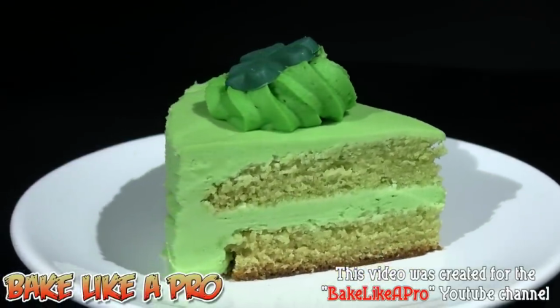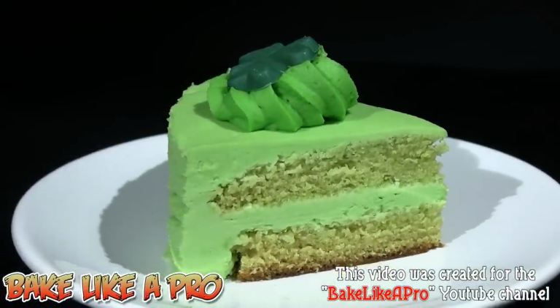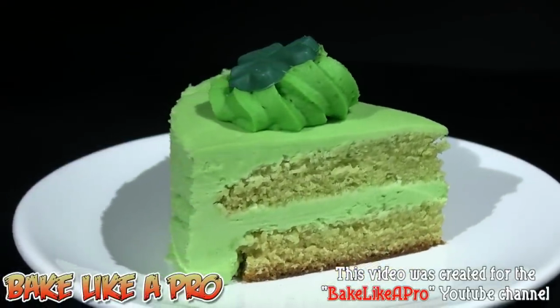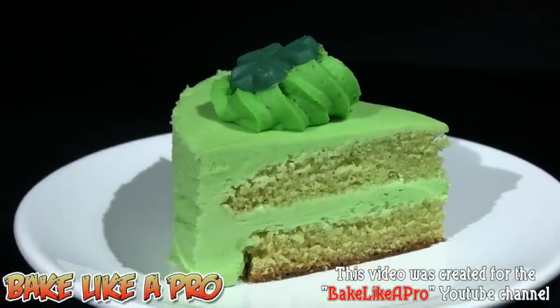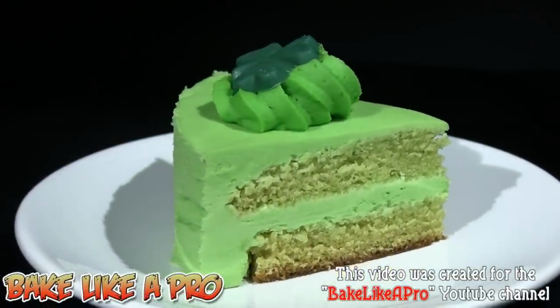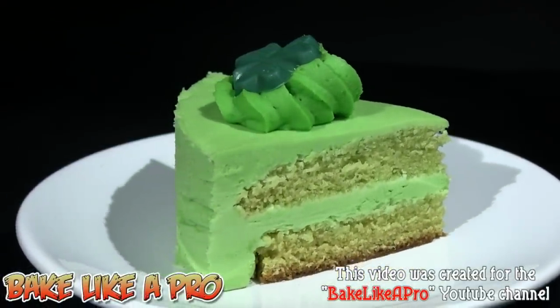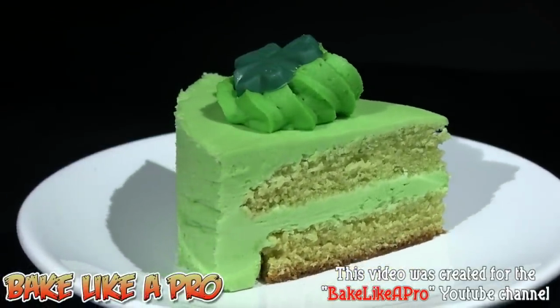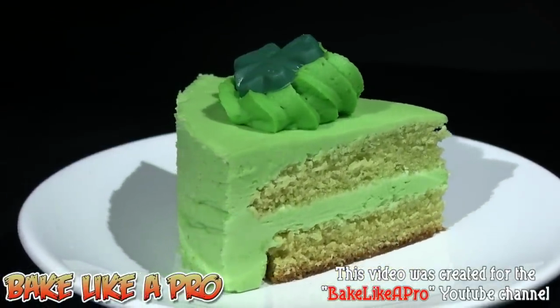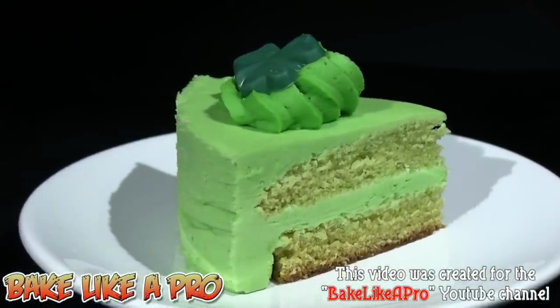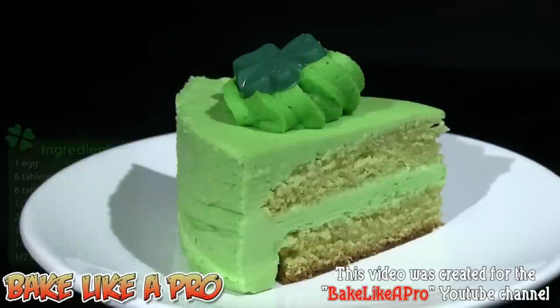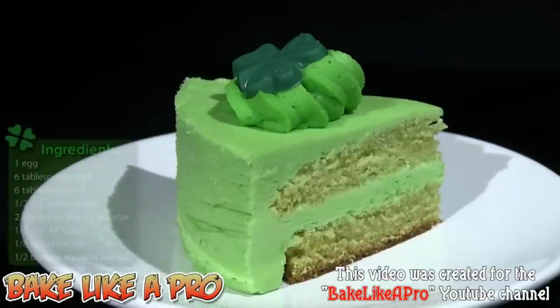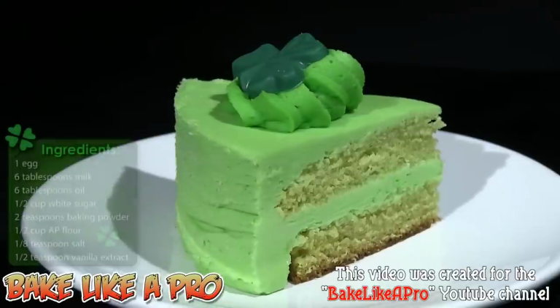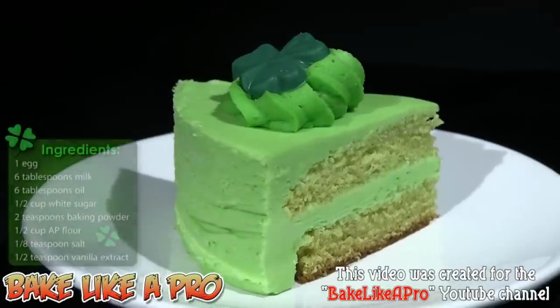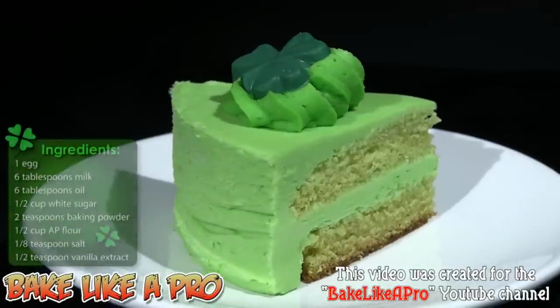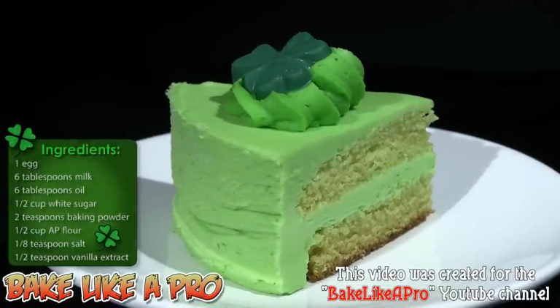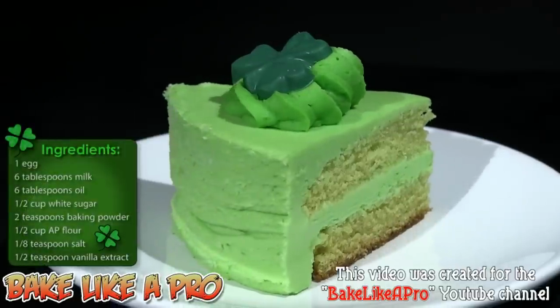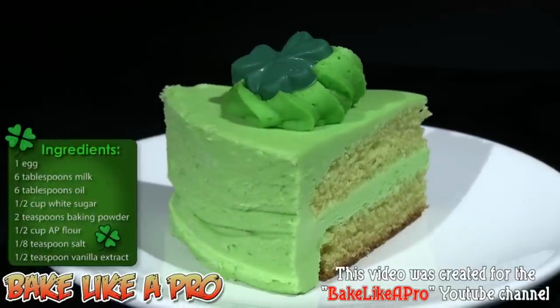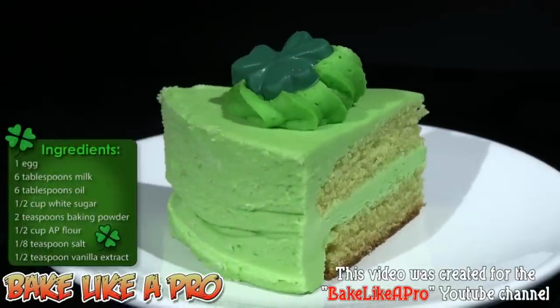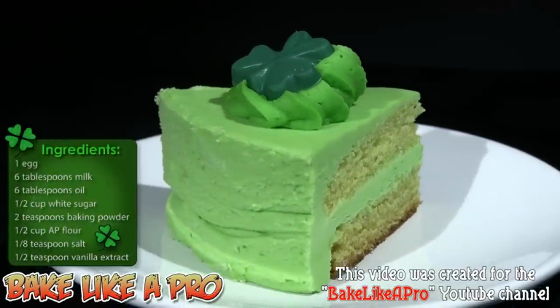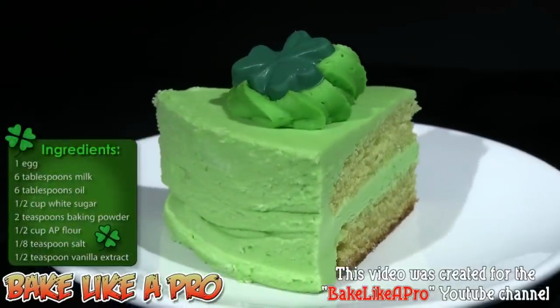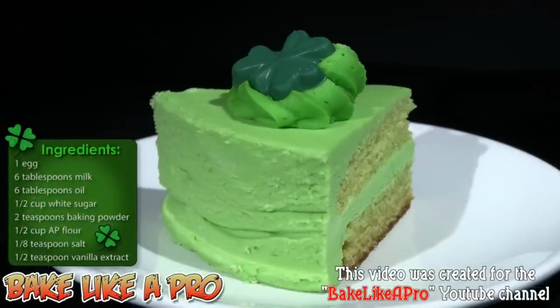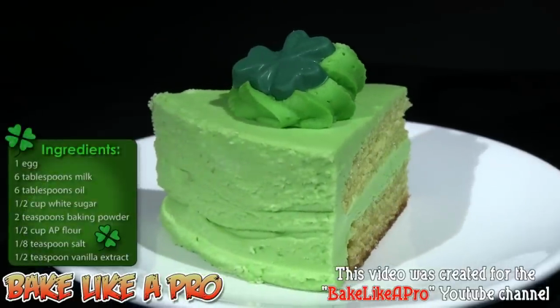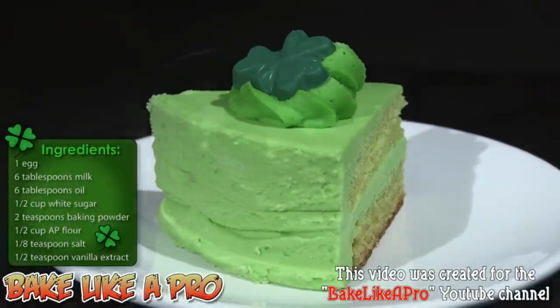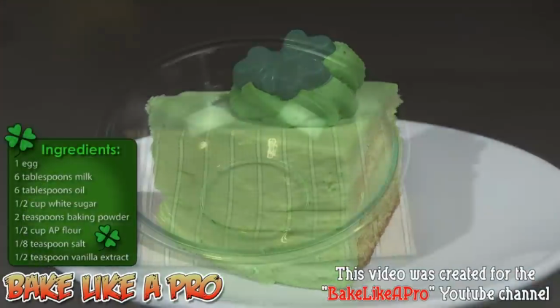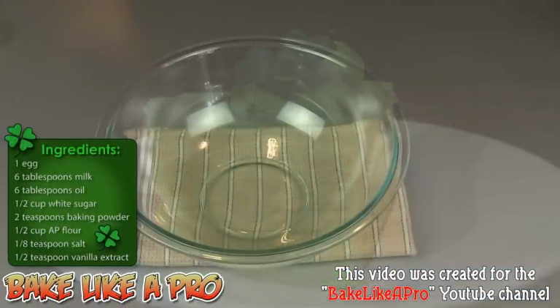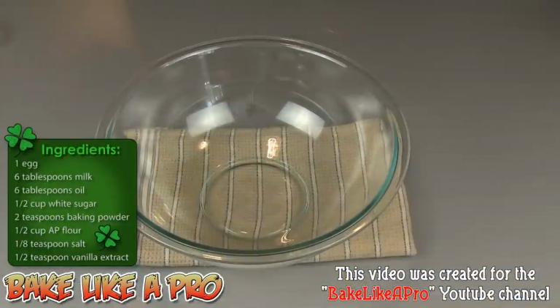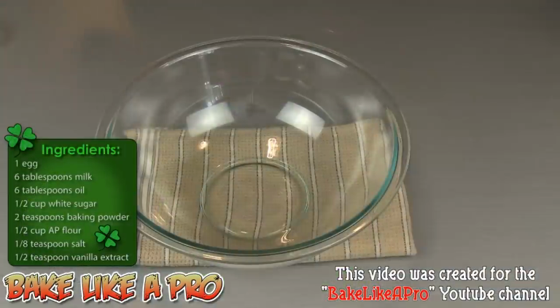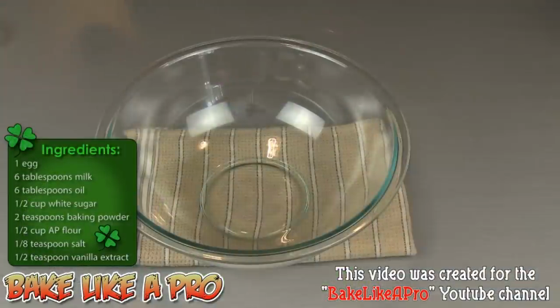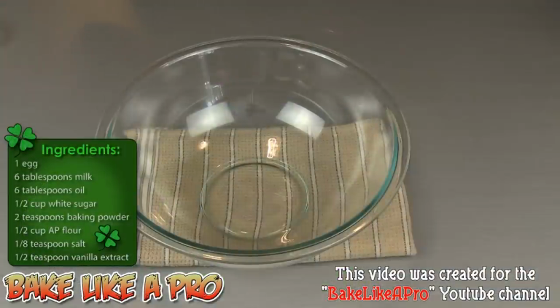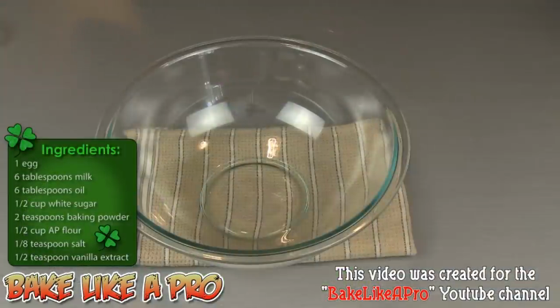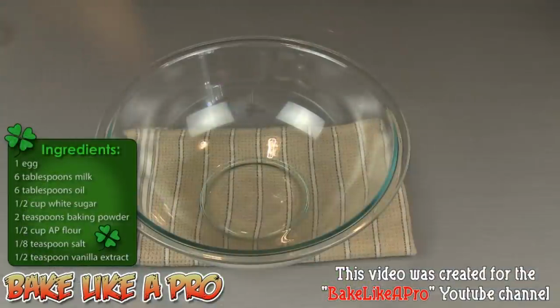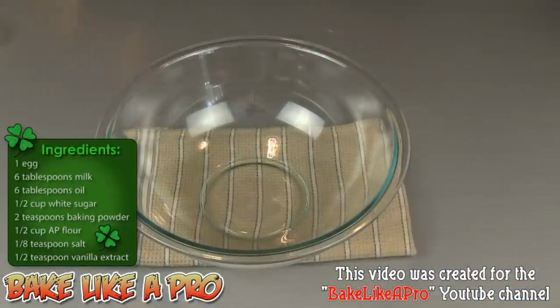Today I'm going to be making a really fun cake for St. Patrick's Day, and we'll start off right away with the recipe.